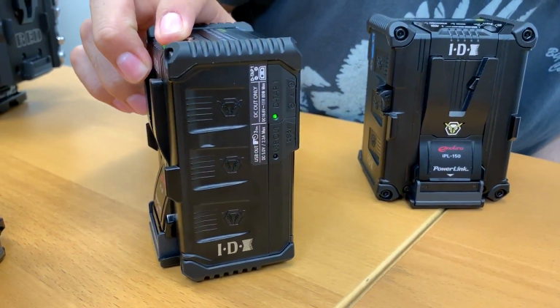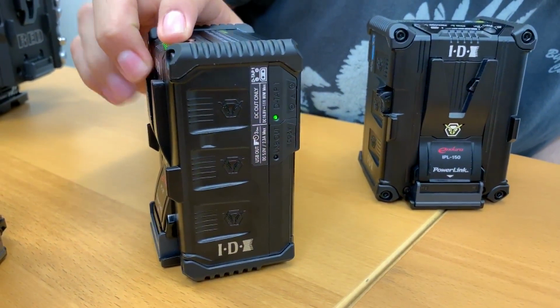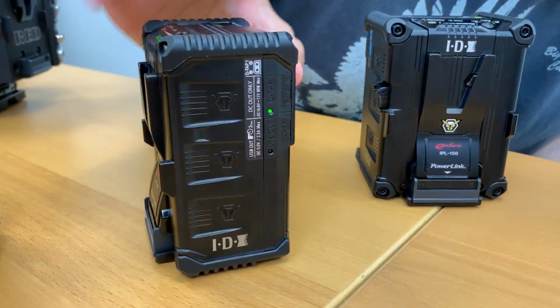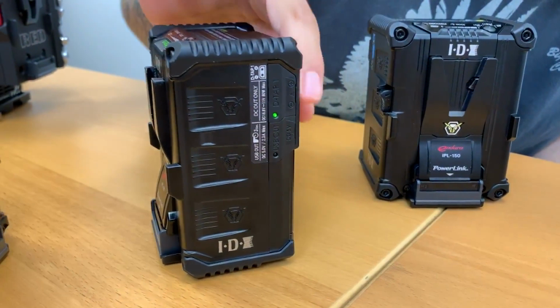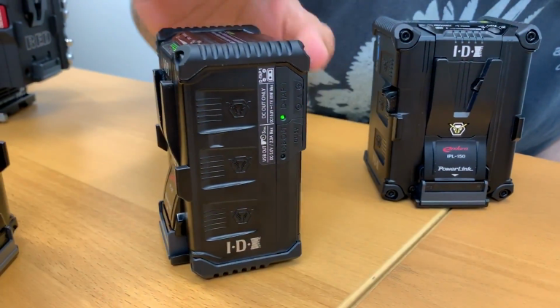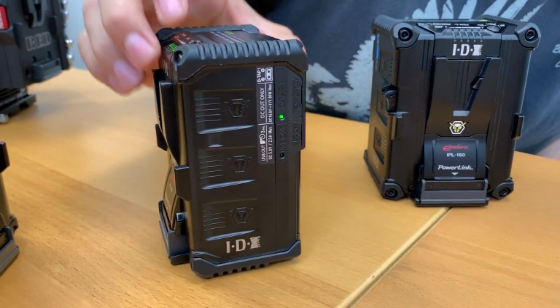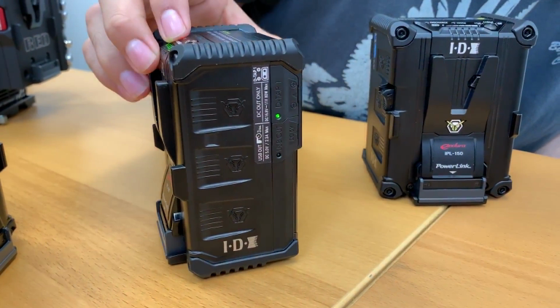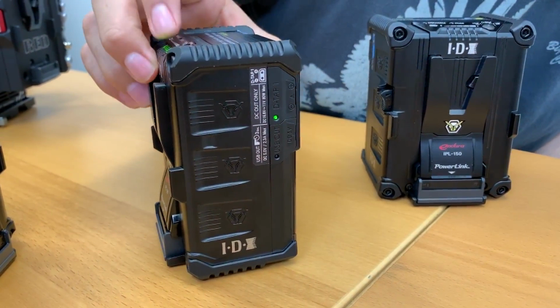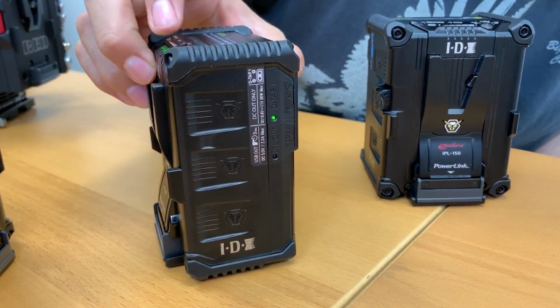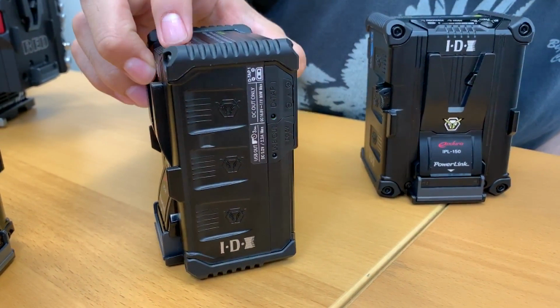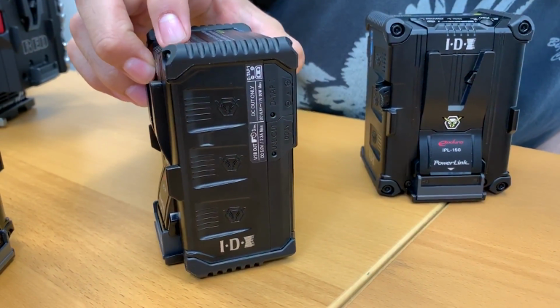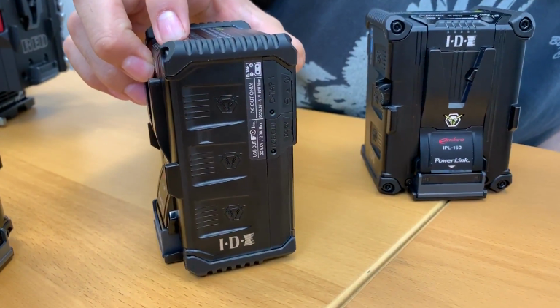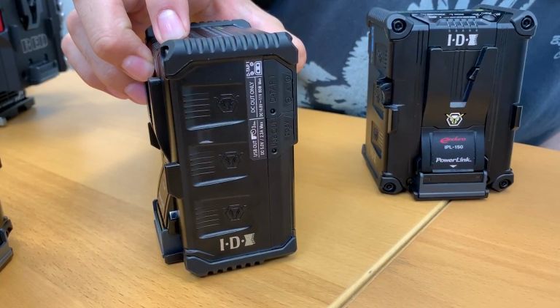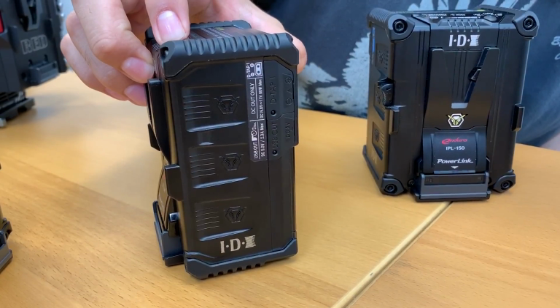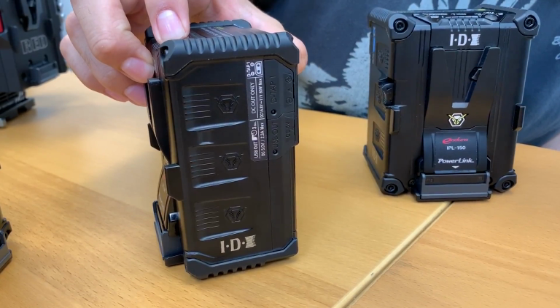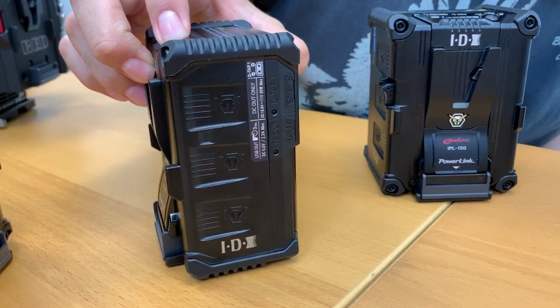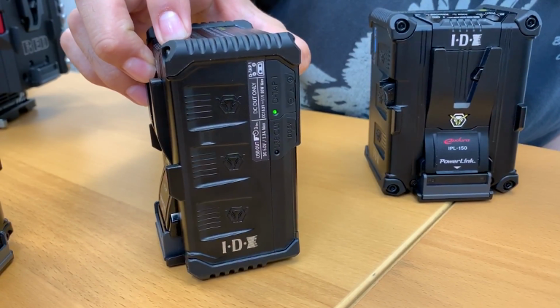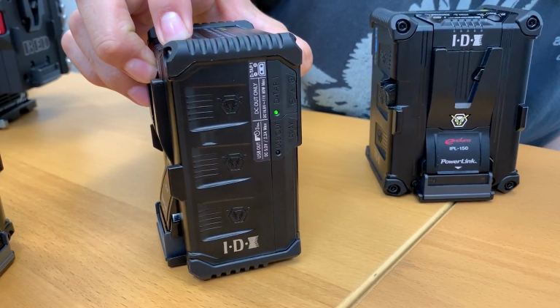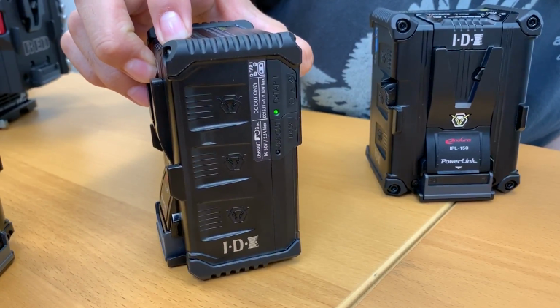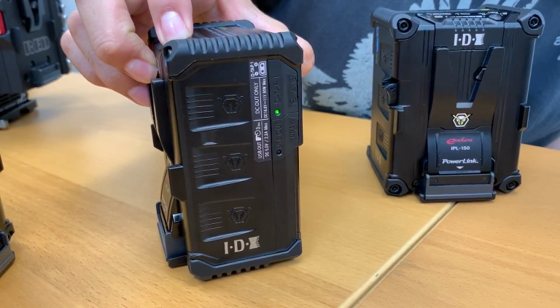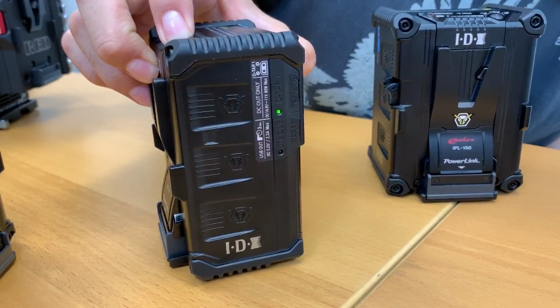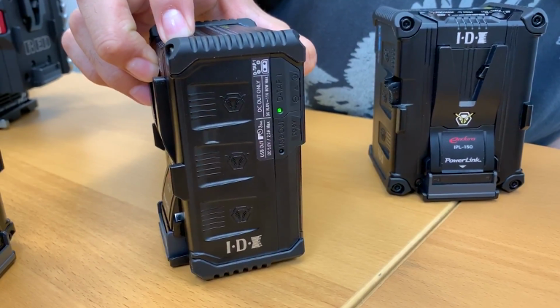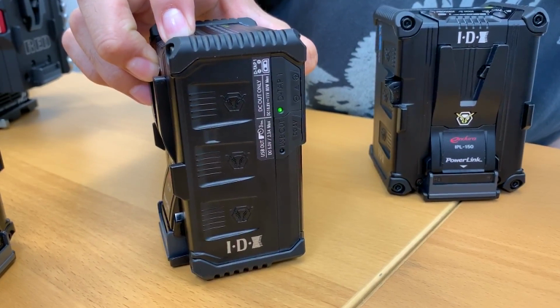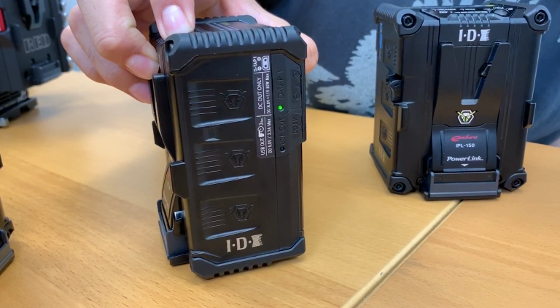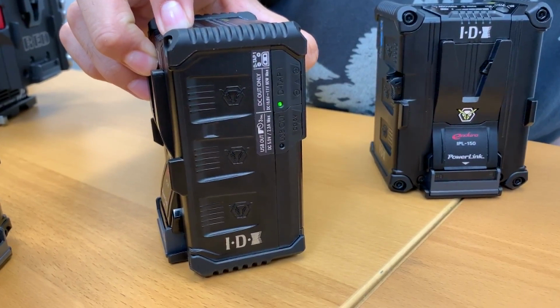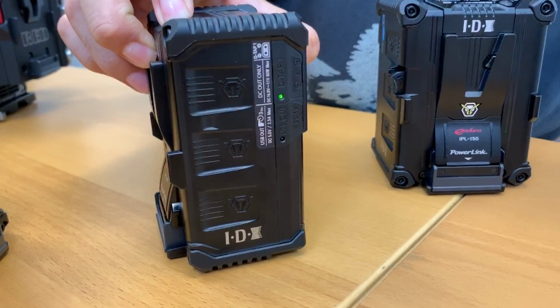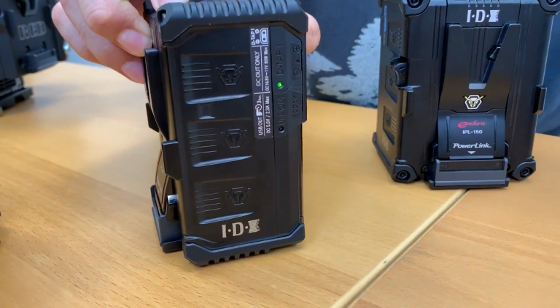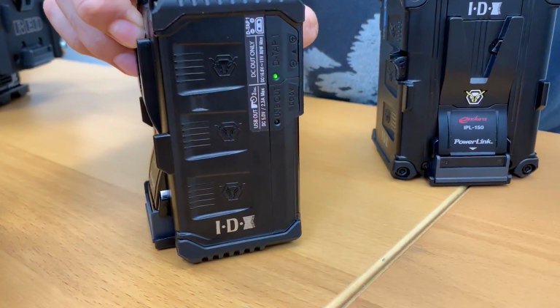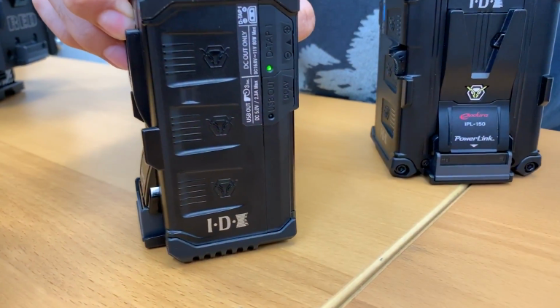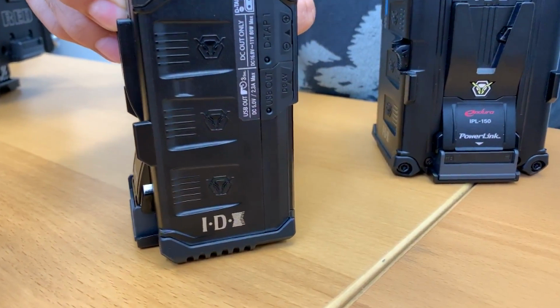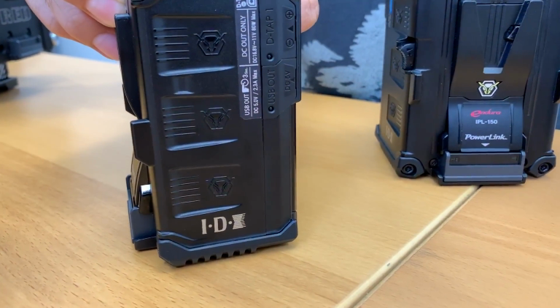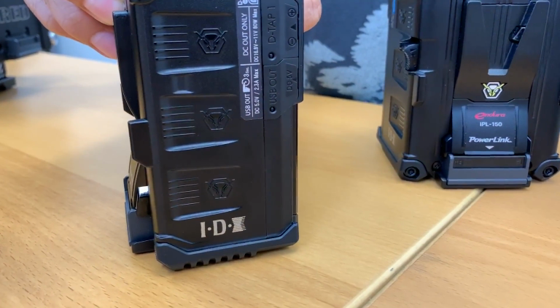In order to activate the USB, you hold the check button down for 3 seconds, and once active, it'll light up.